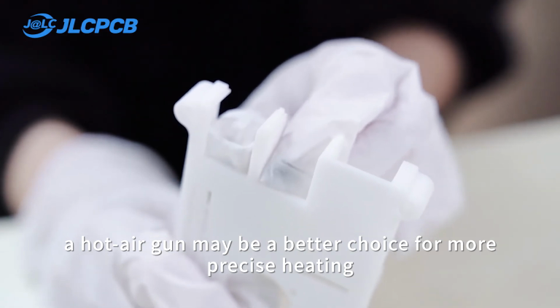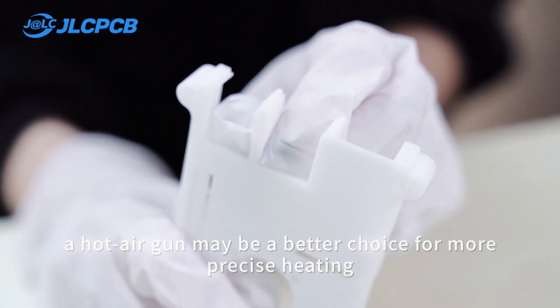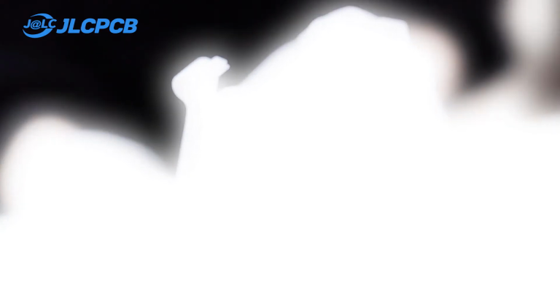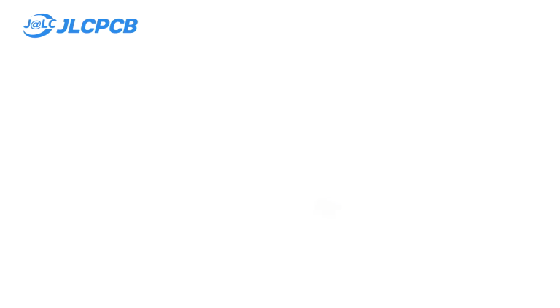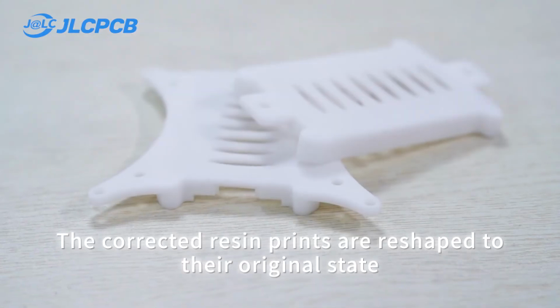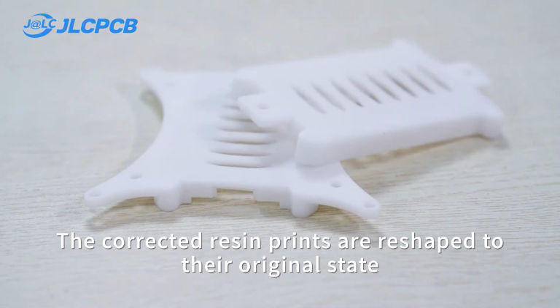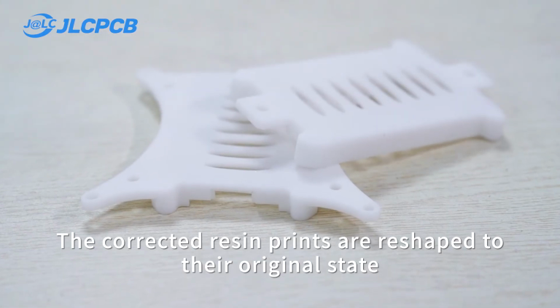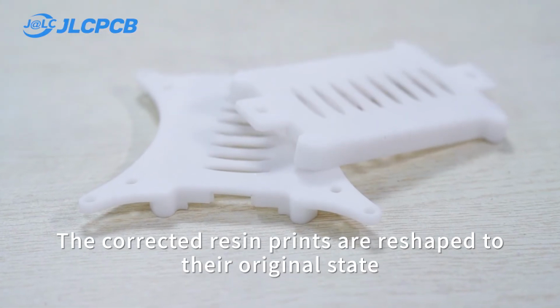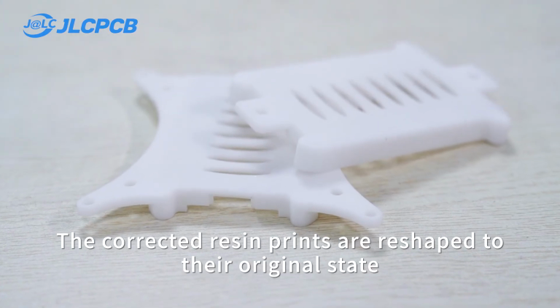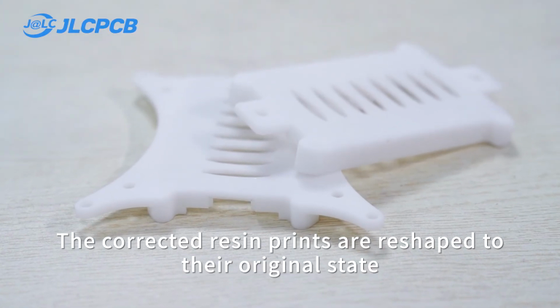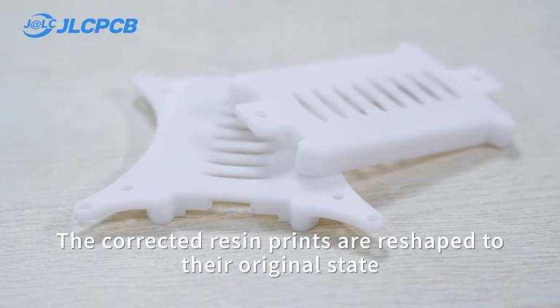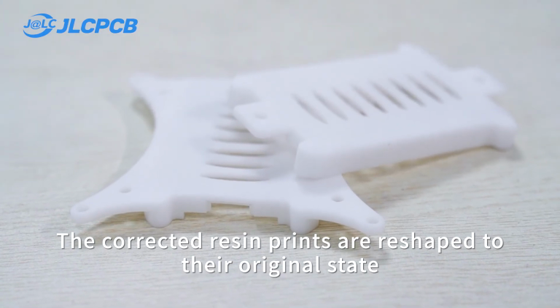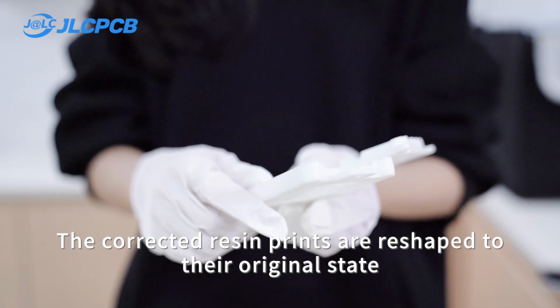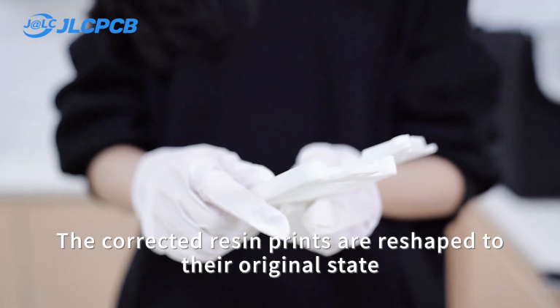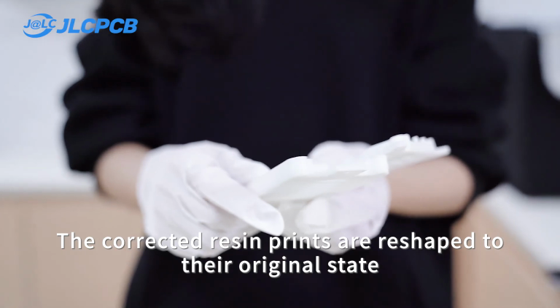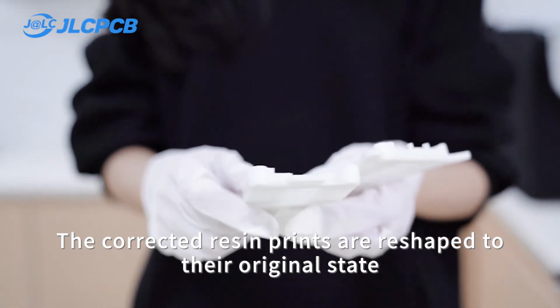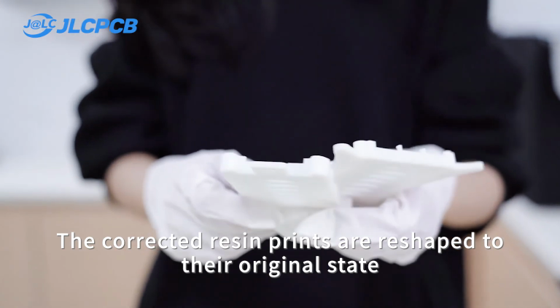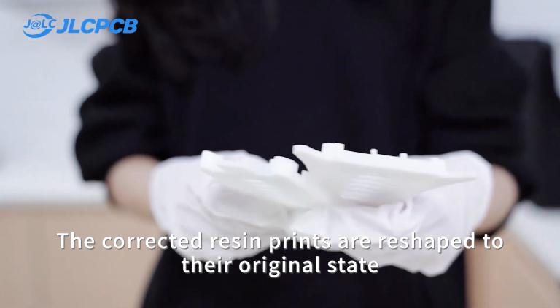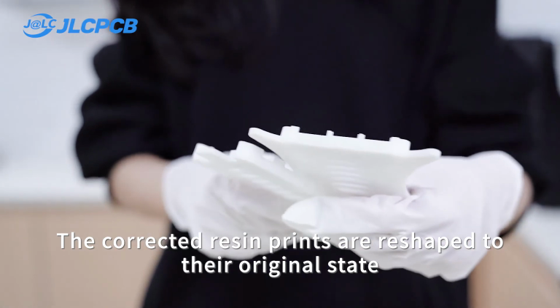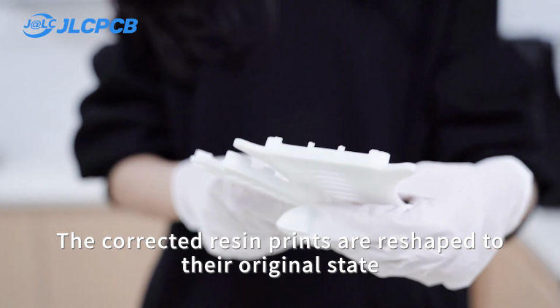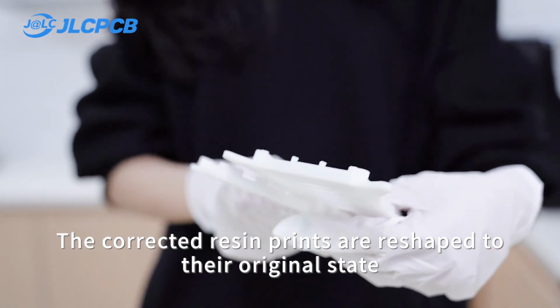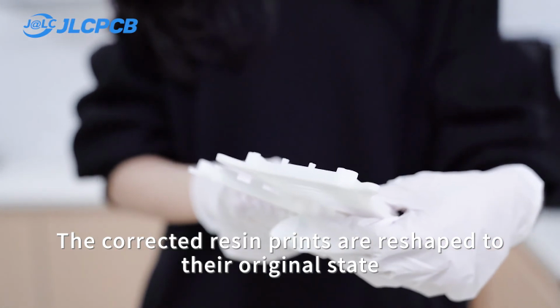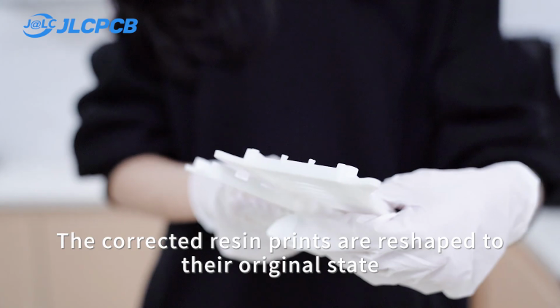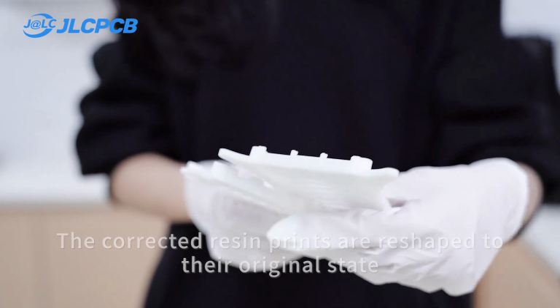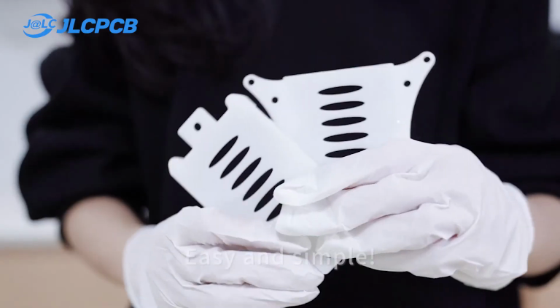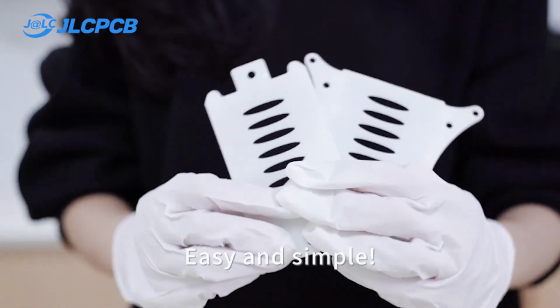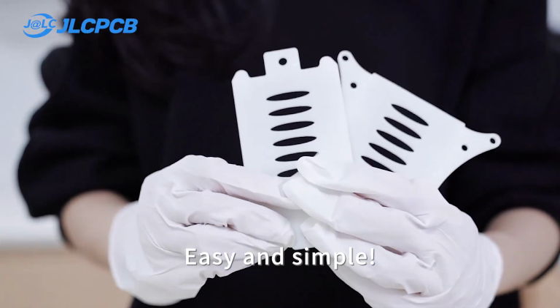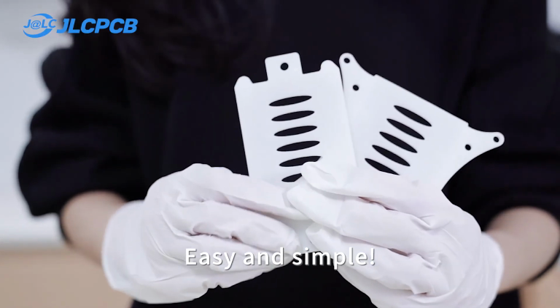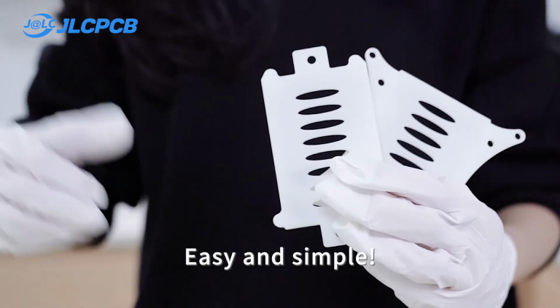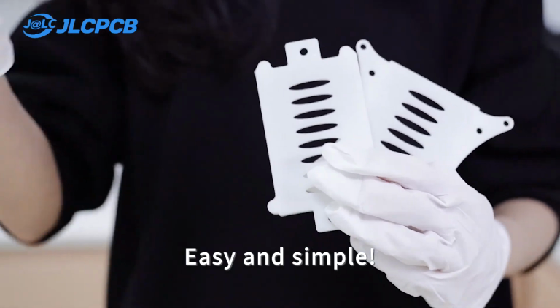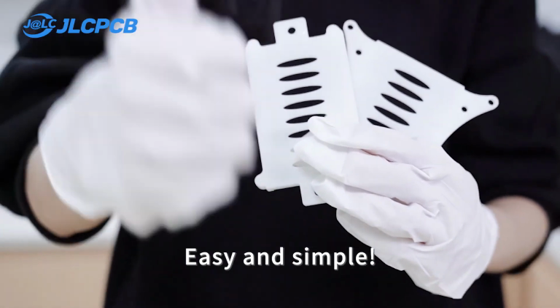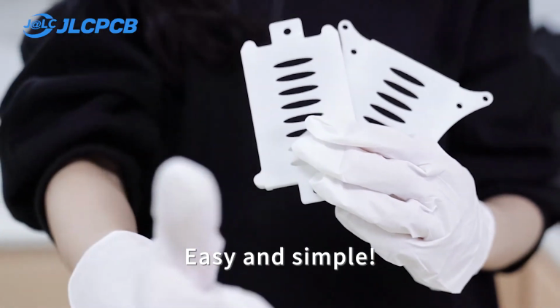The deformed resin print is reshaped to its original state — easy and simple.